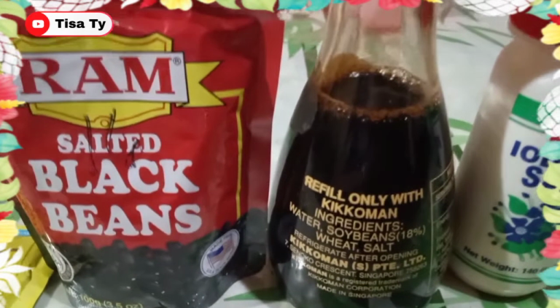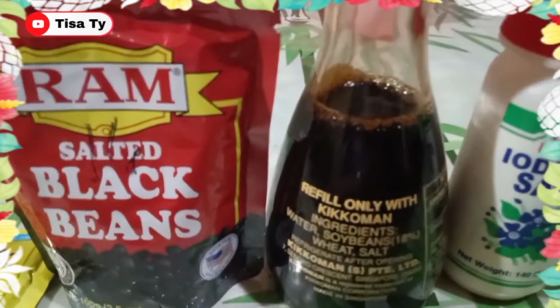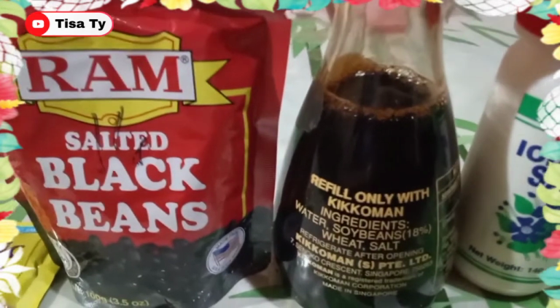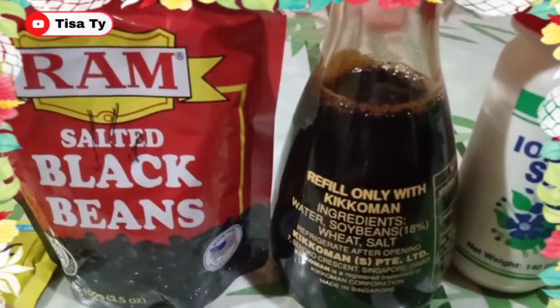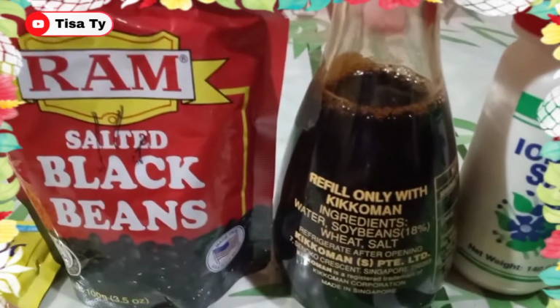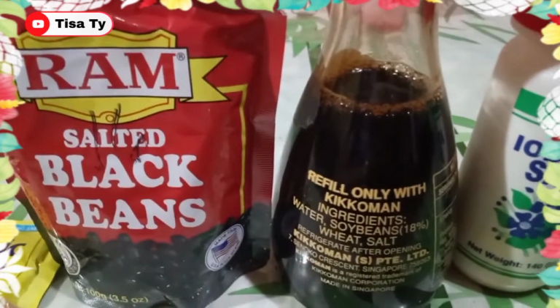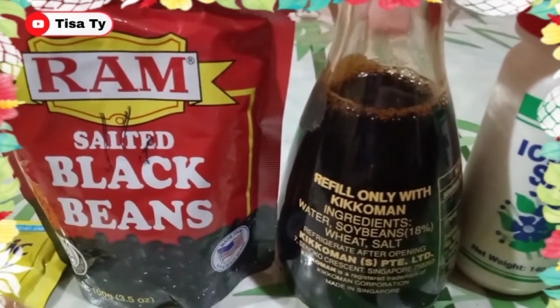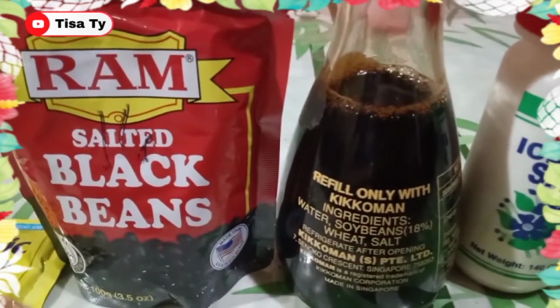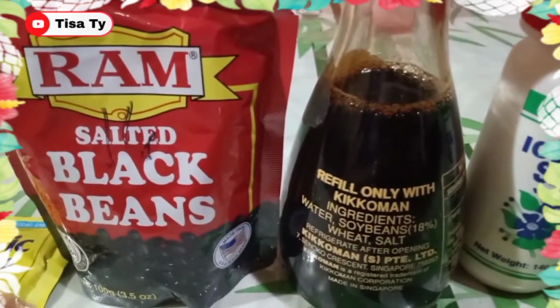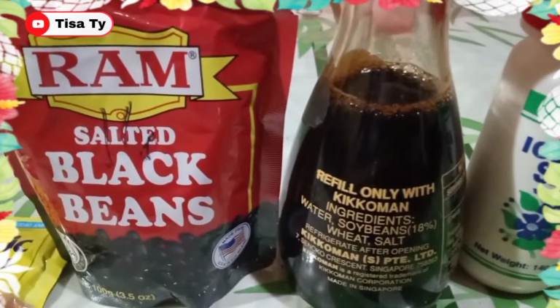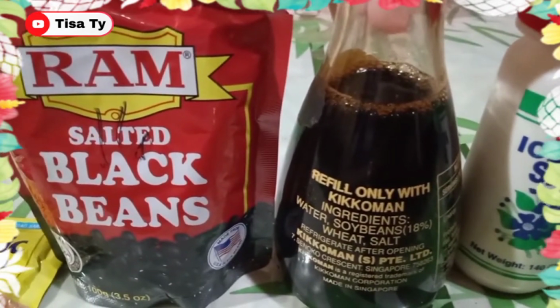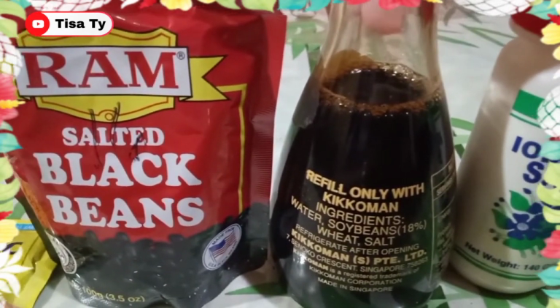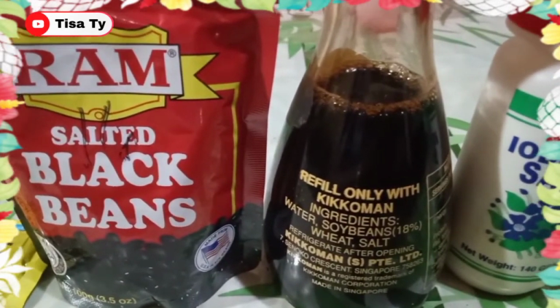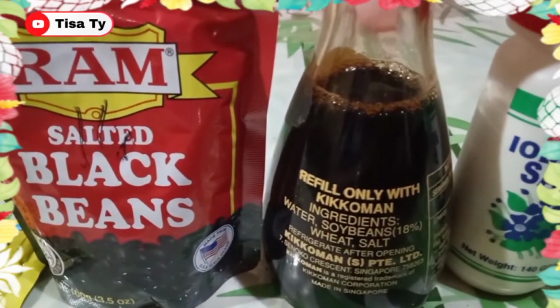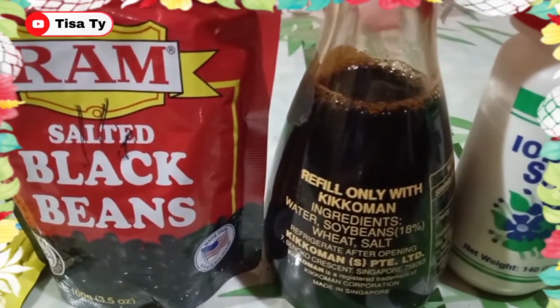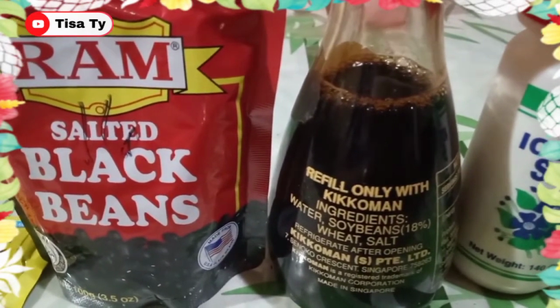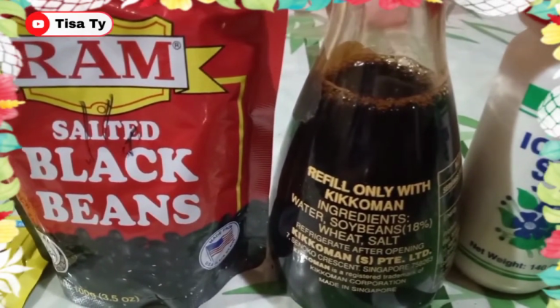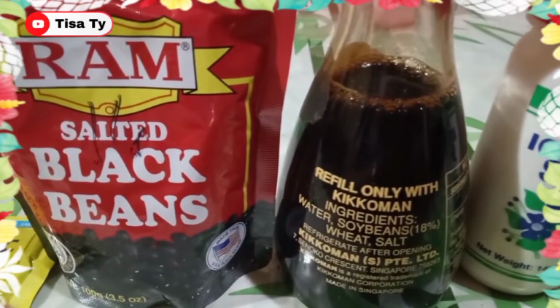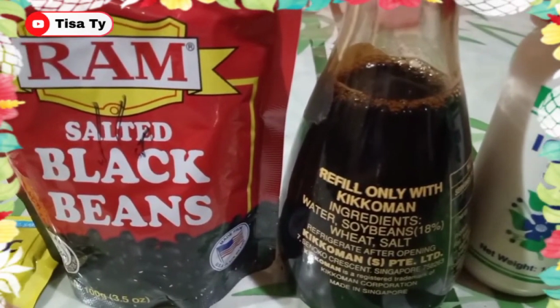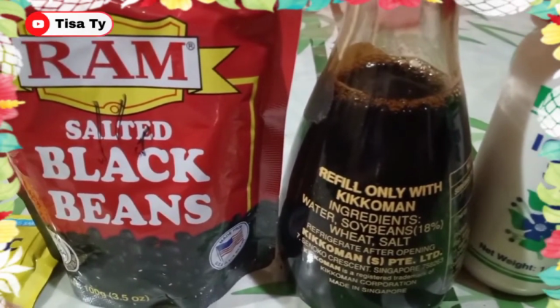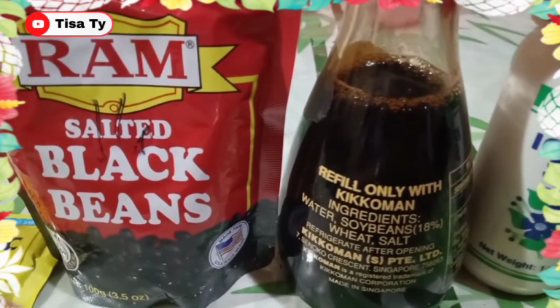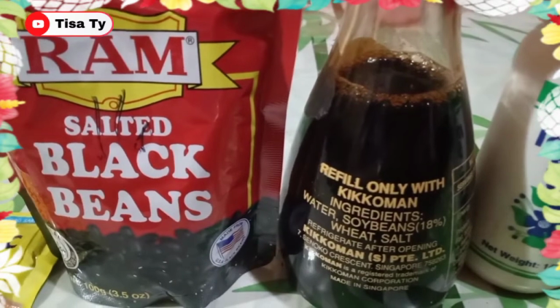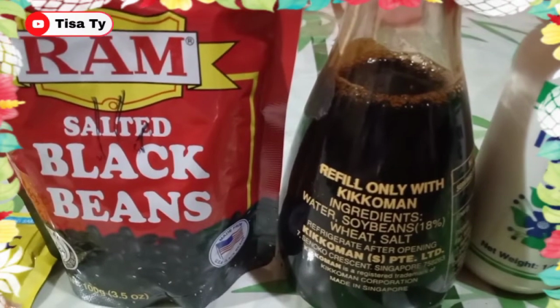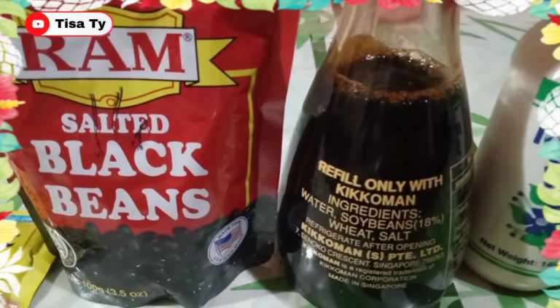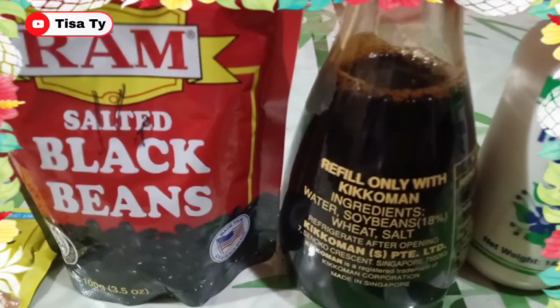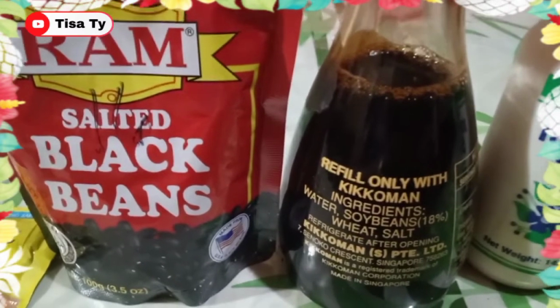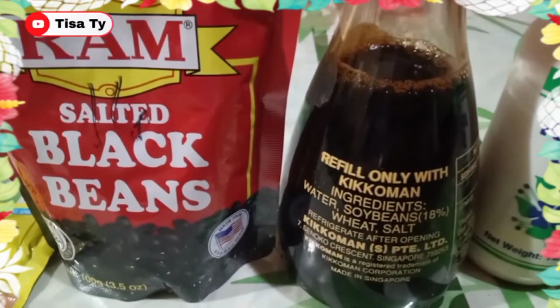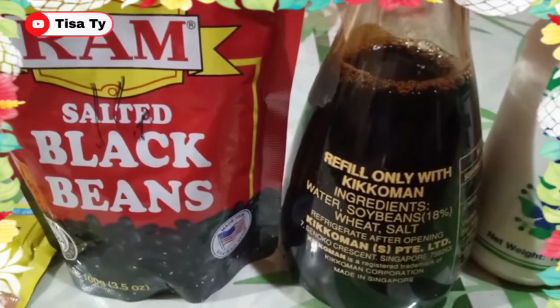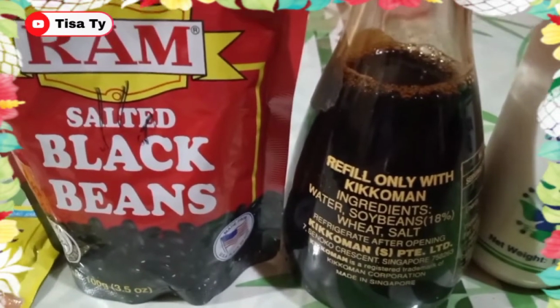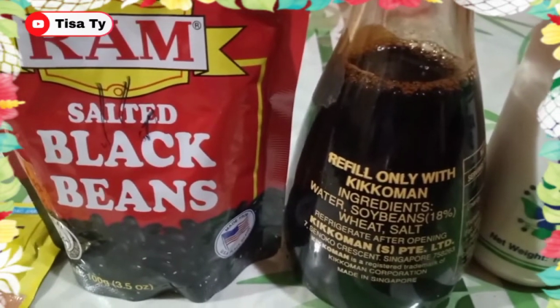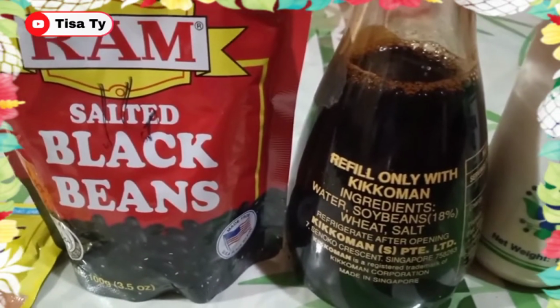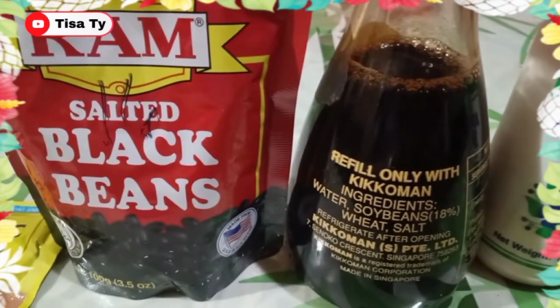Ito lahat guys yung ating mga seasonings. And then syempre kailangan din natin ng cooking oil. Ready na itong ating mga seasonings guys, so gagawin na natin yung ating puso ng saging.